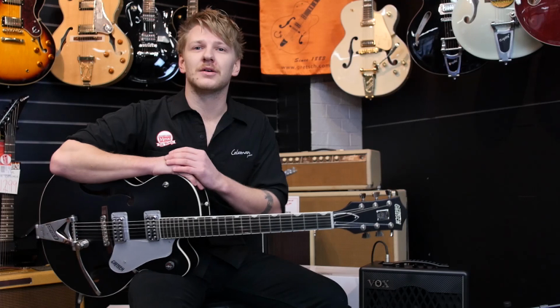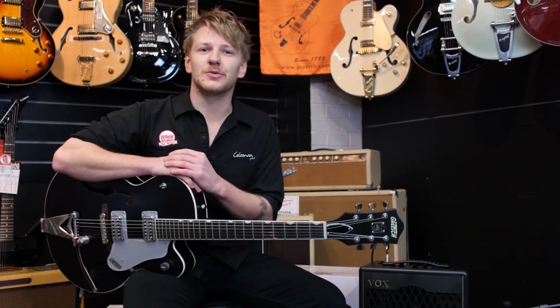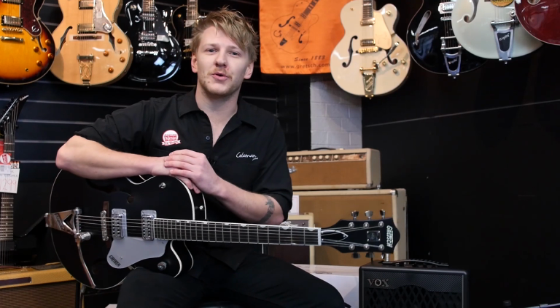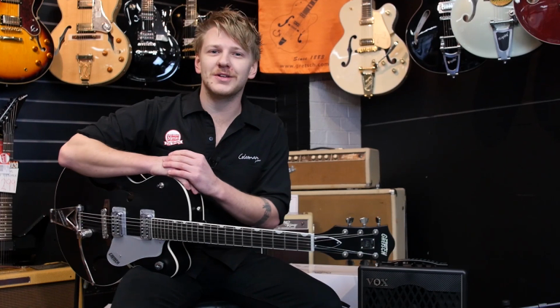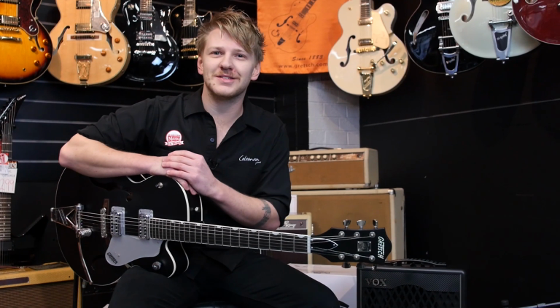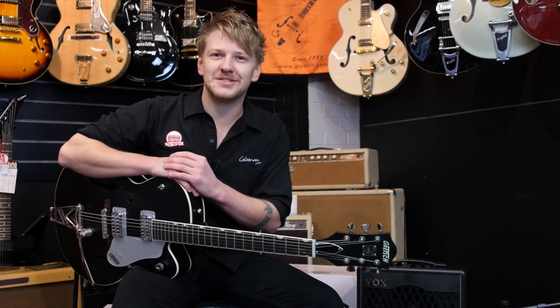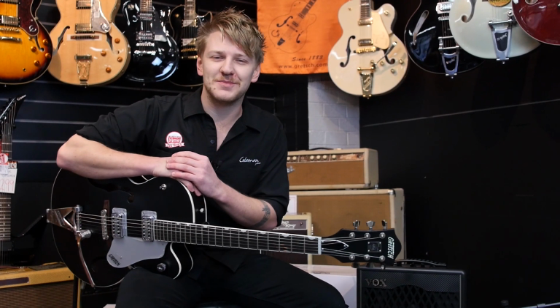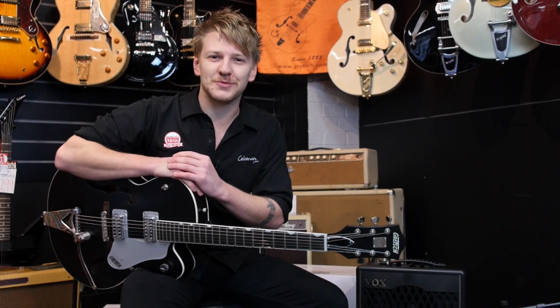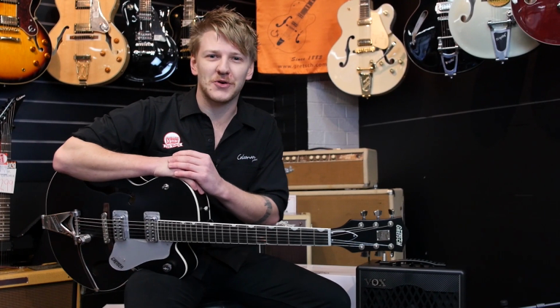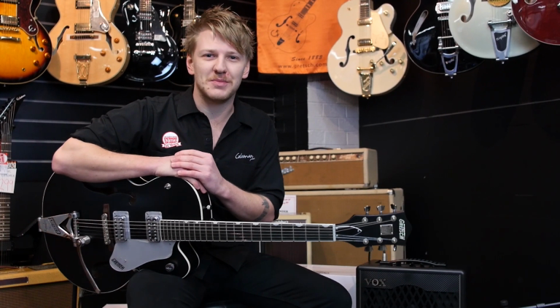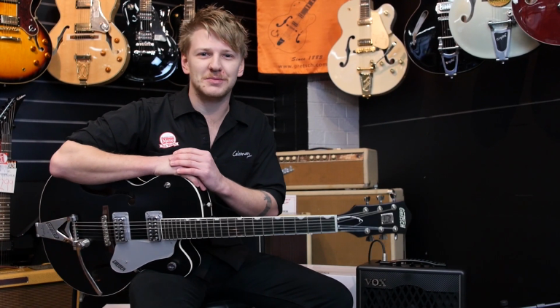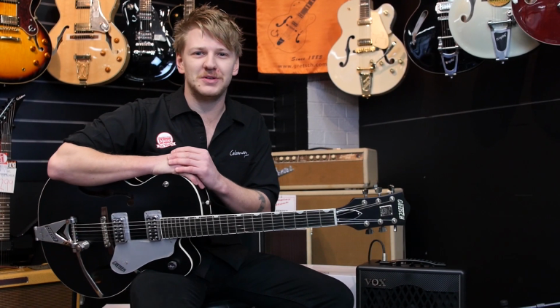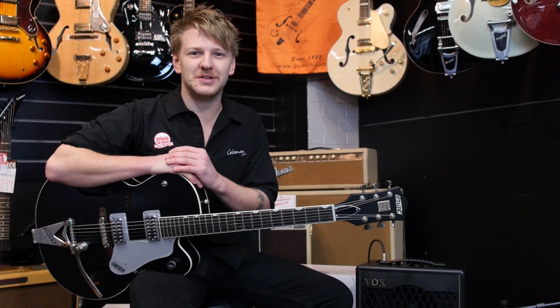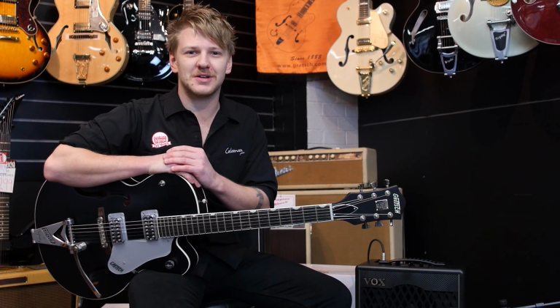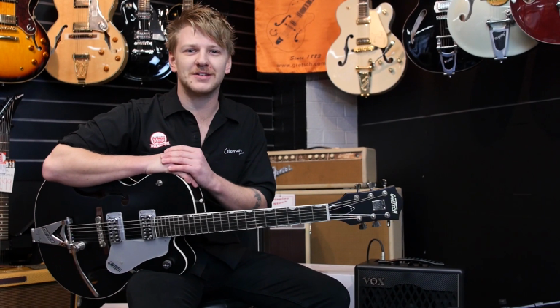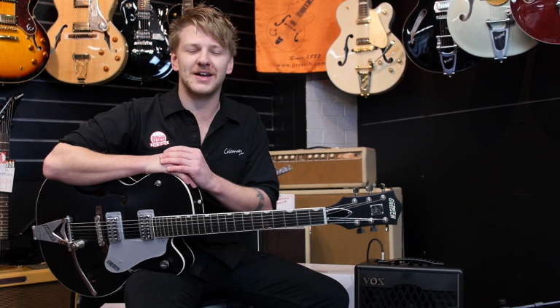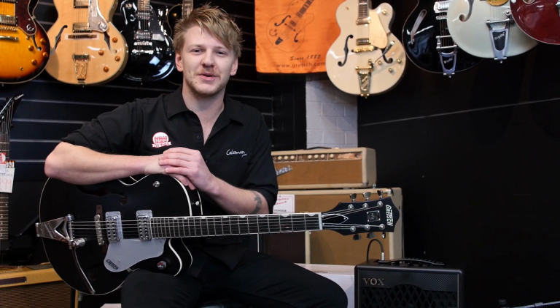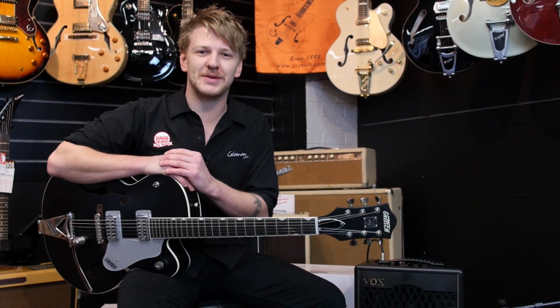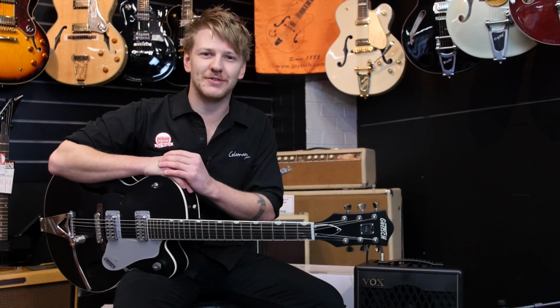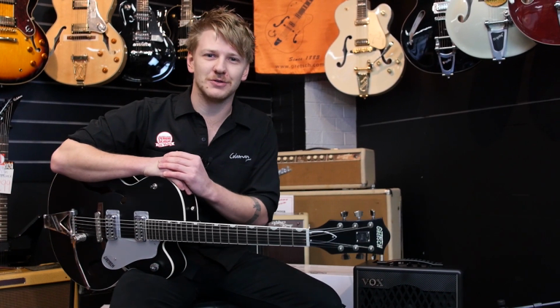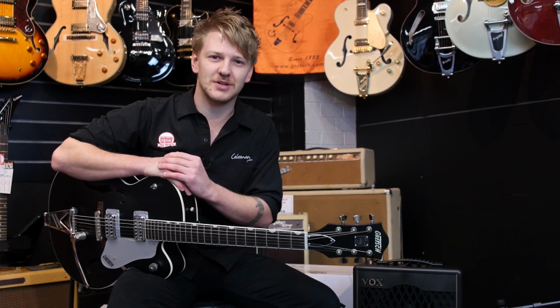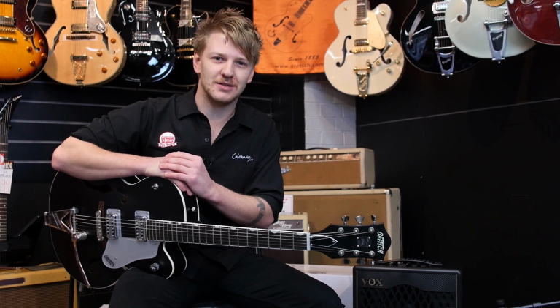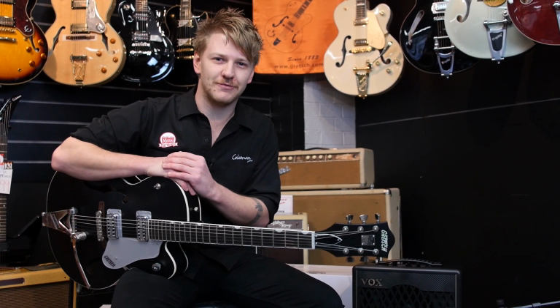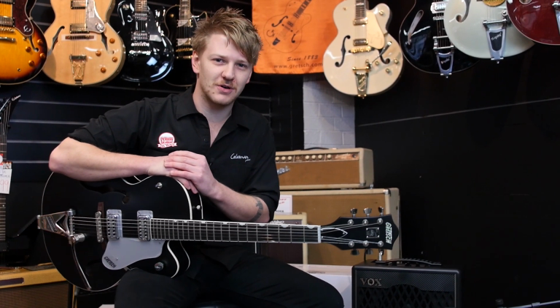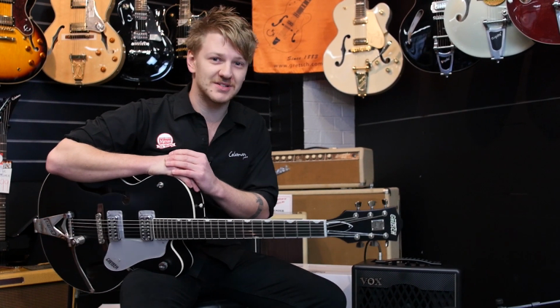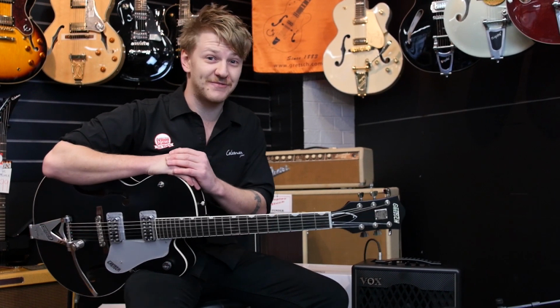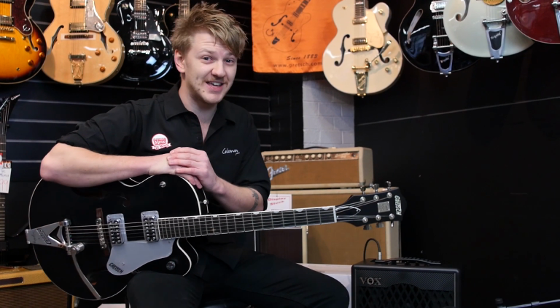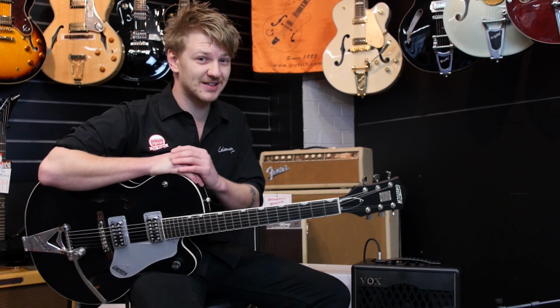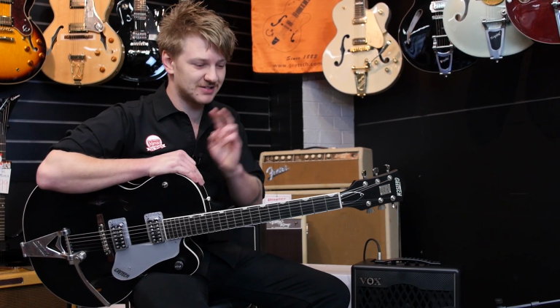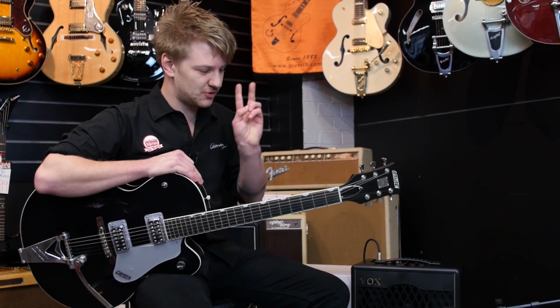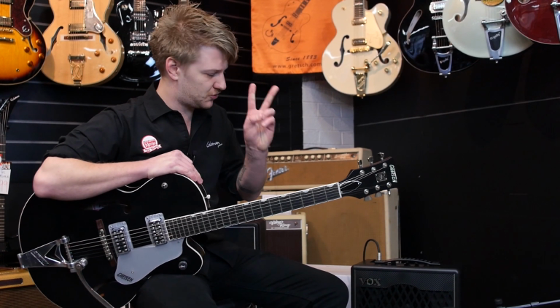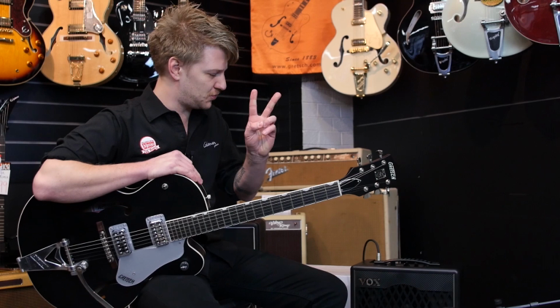Good morning, this is Tim from Cranbourne Music. Today we're going to be having a look at the Vox VX2.